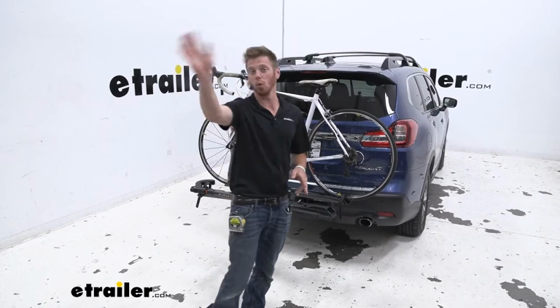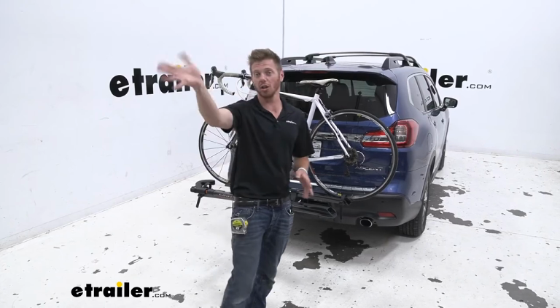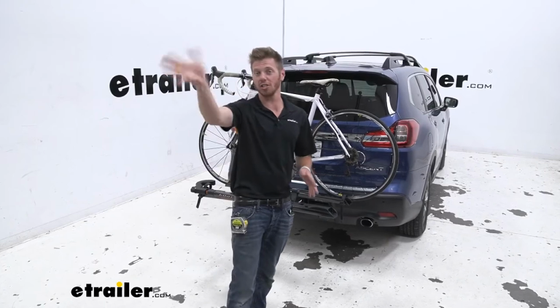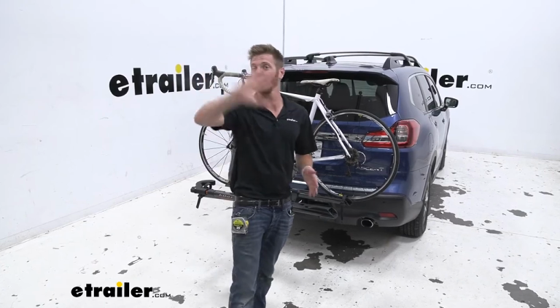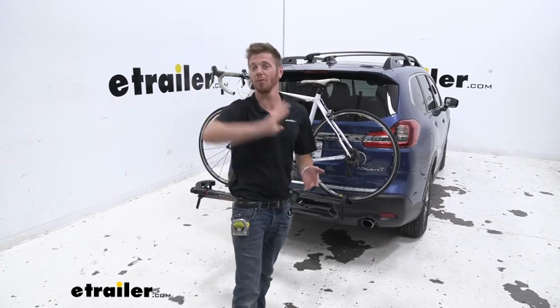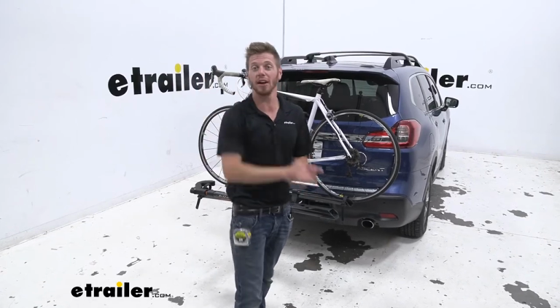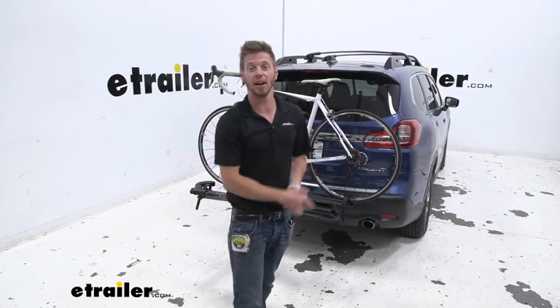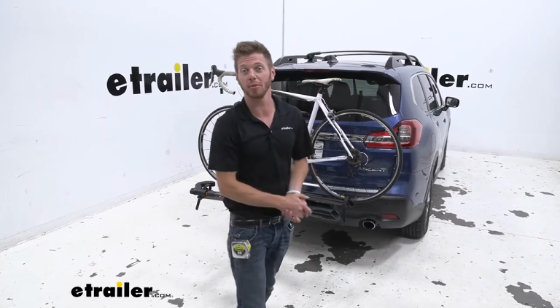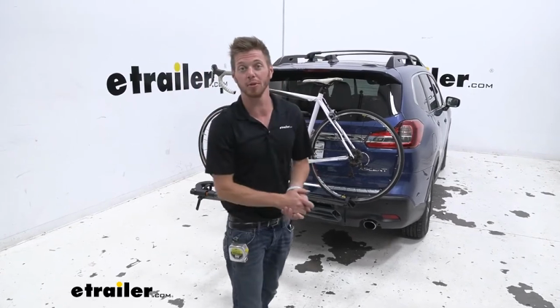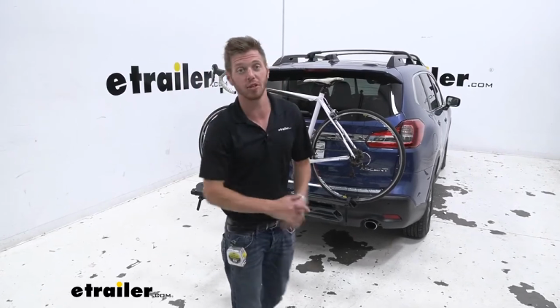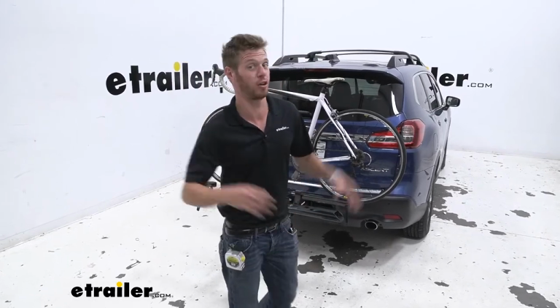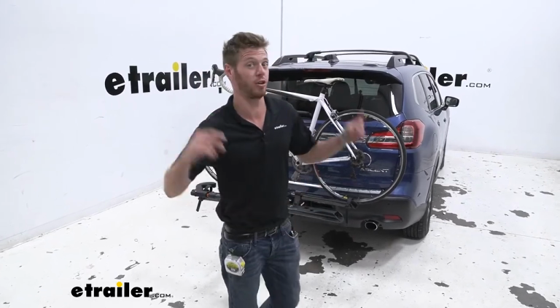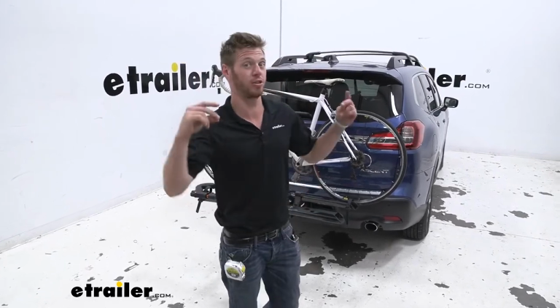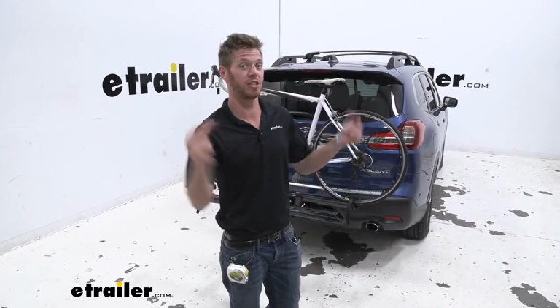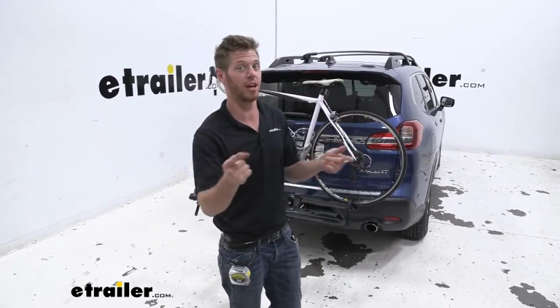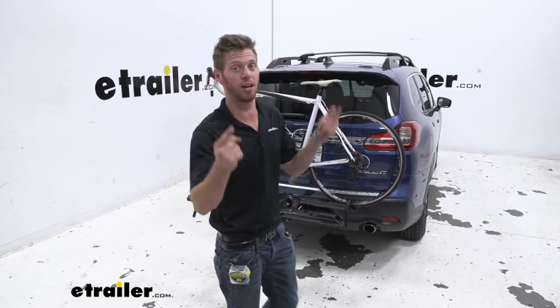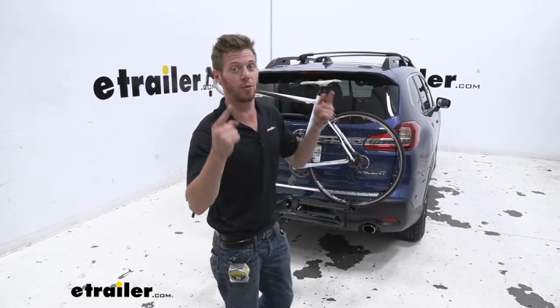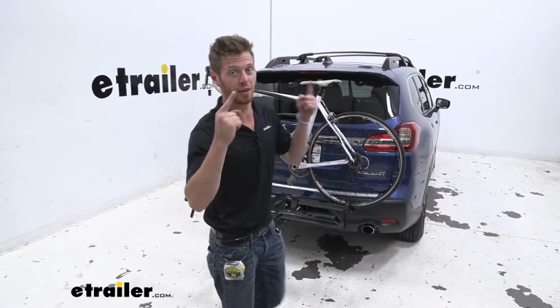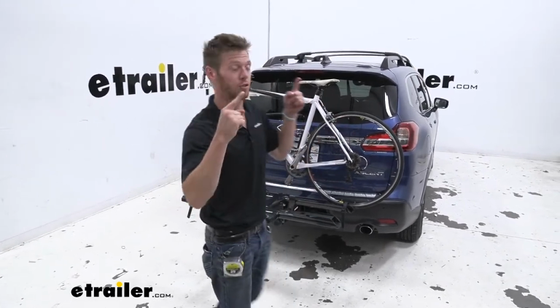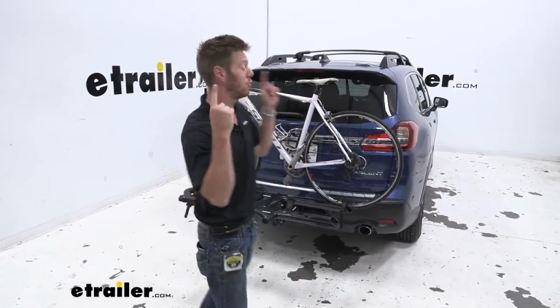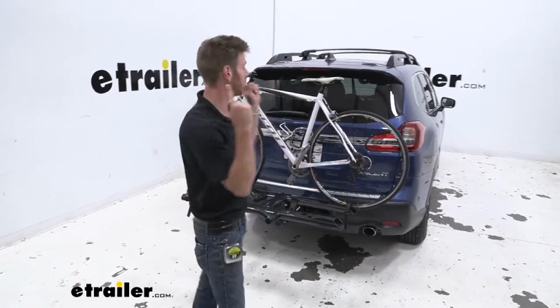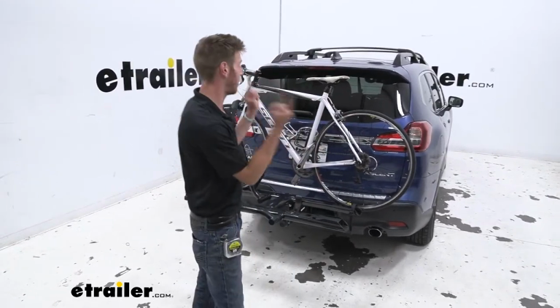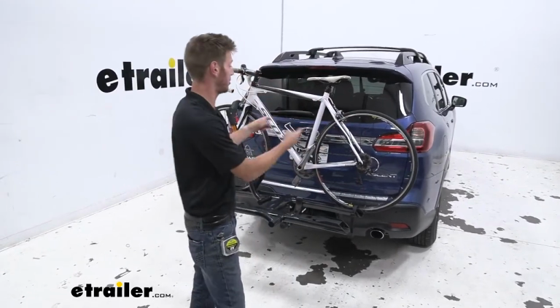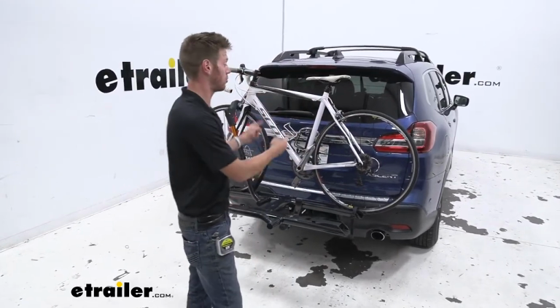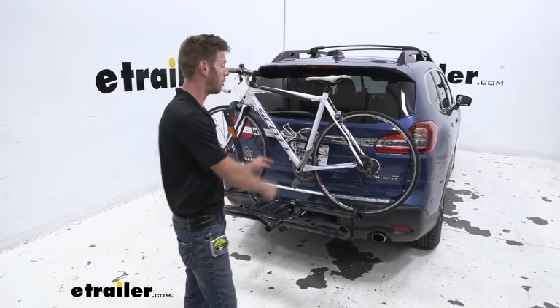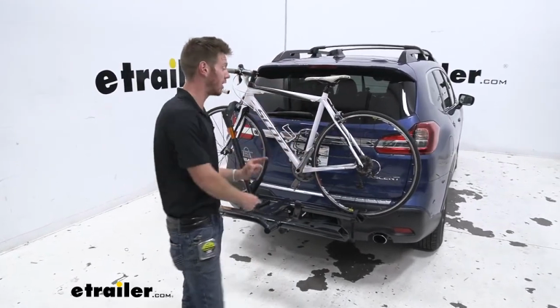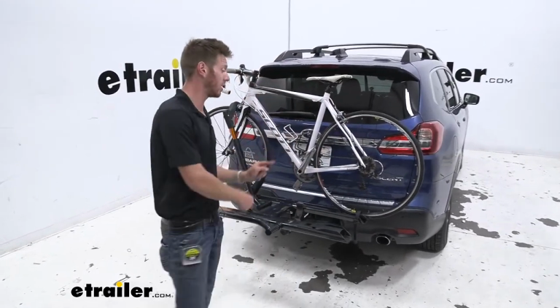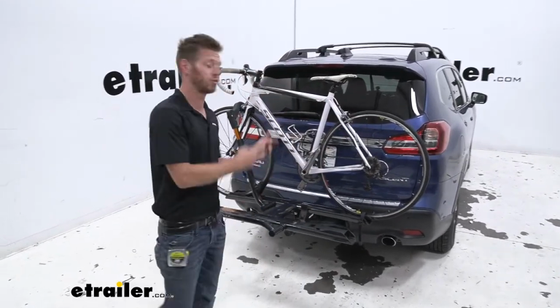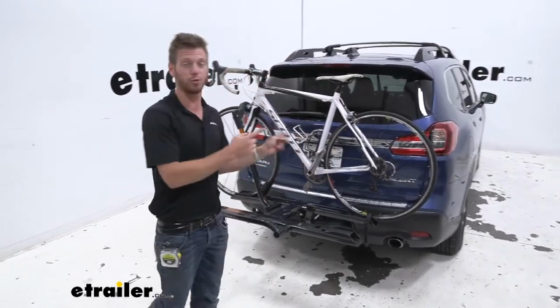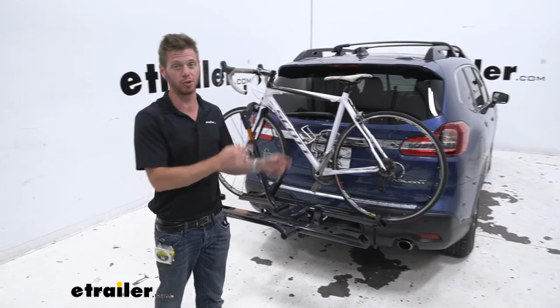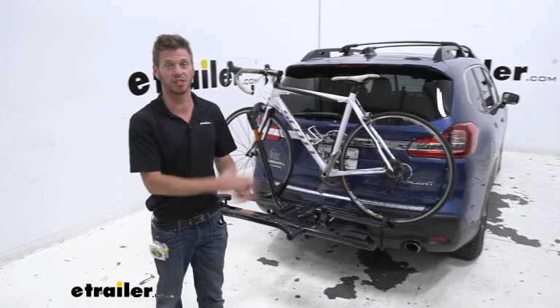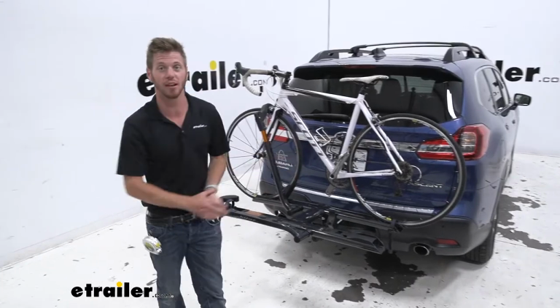What's up everybody, Adam here with E-Trailer. Today we have a 2020 Subaru Ascent.